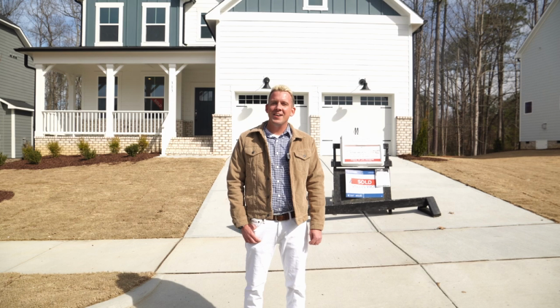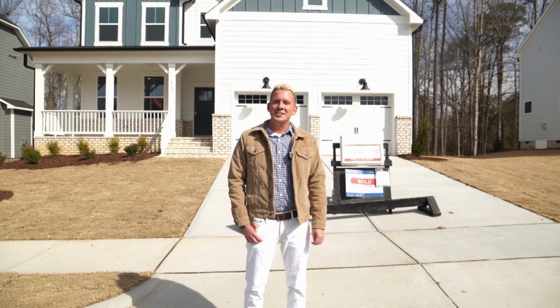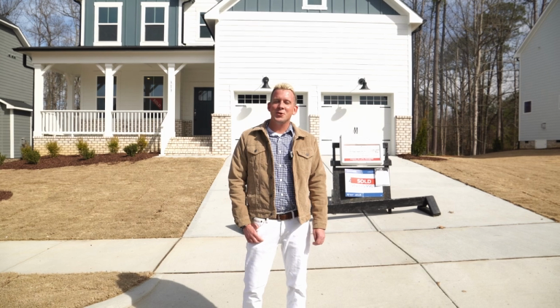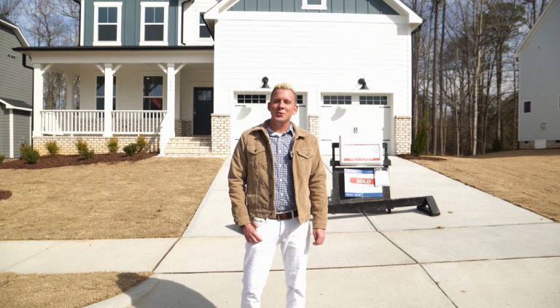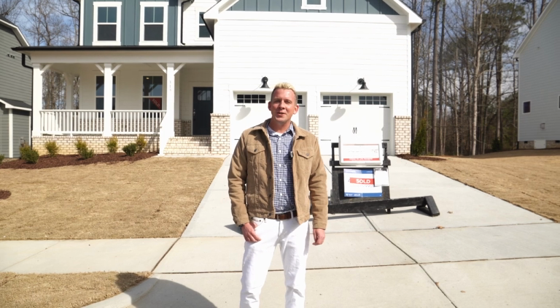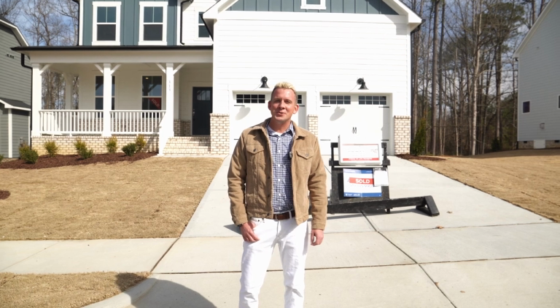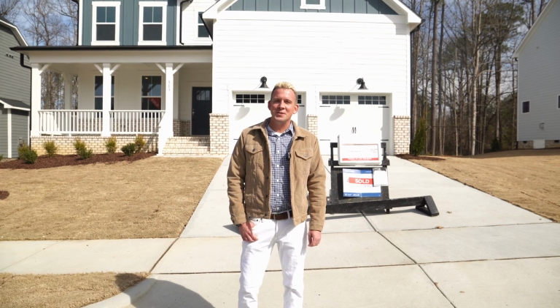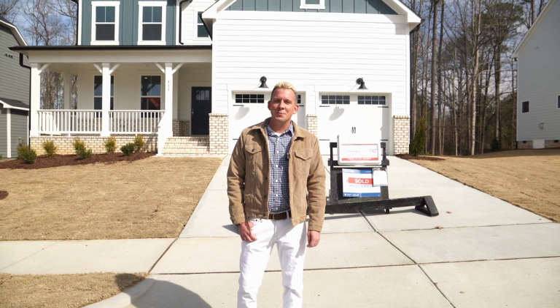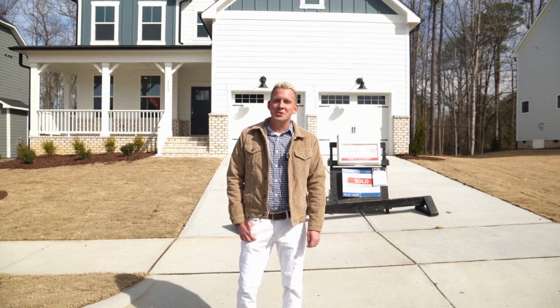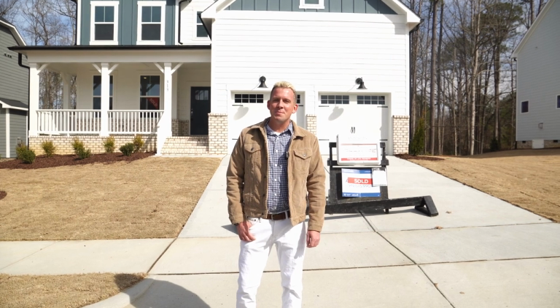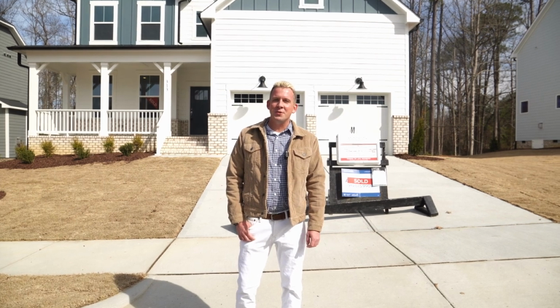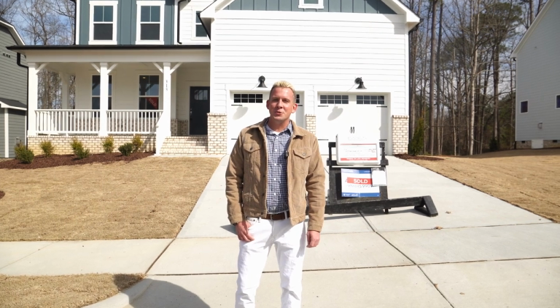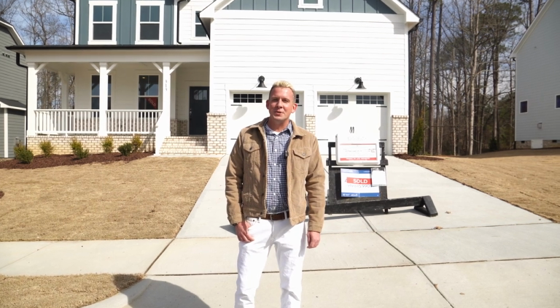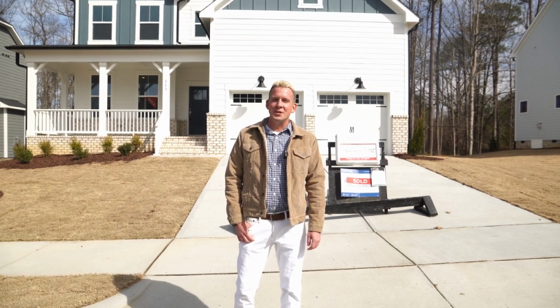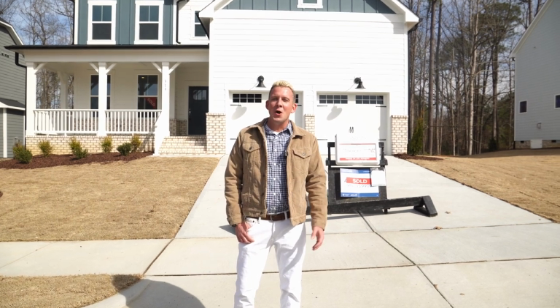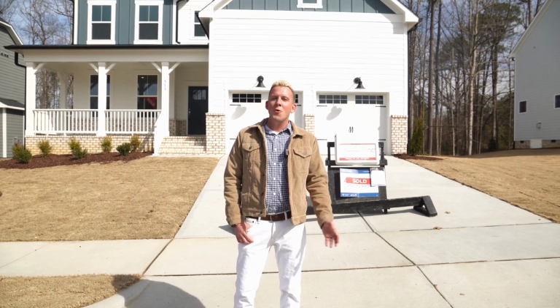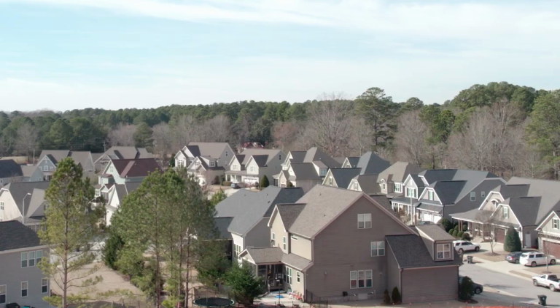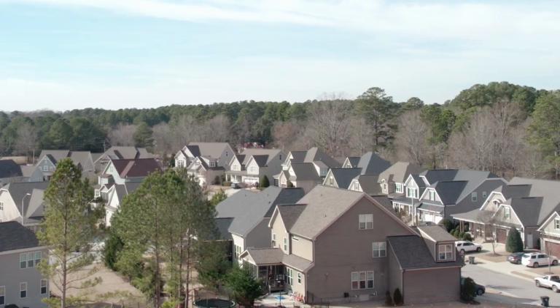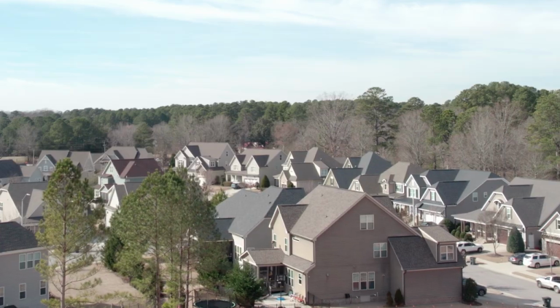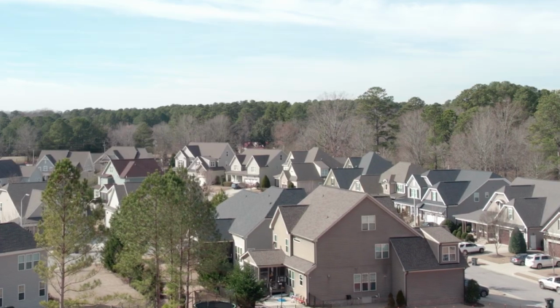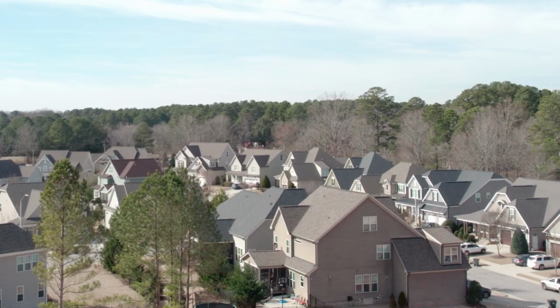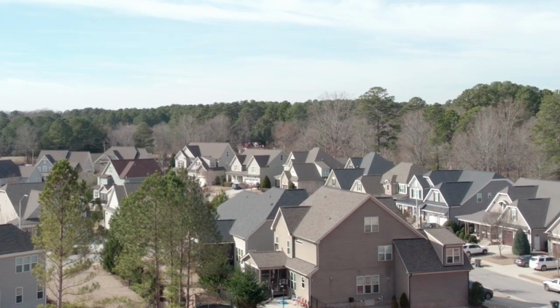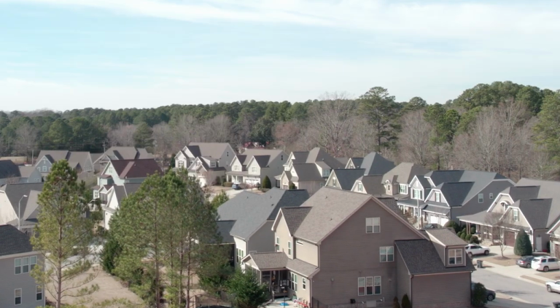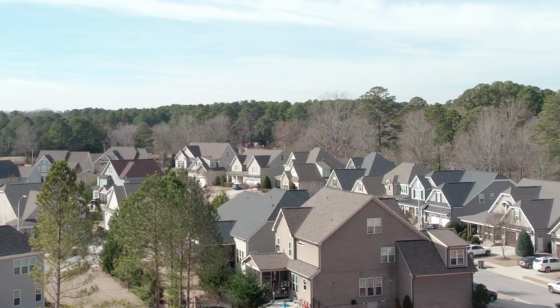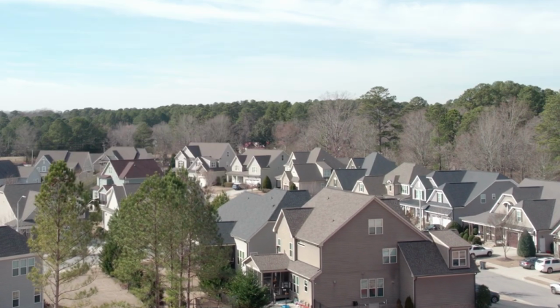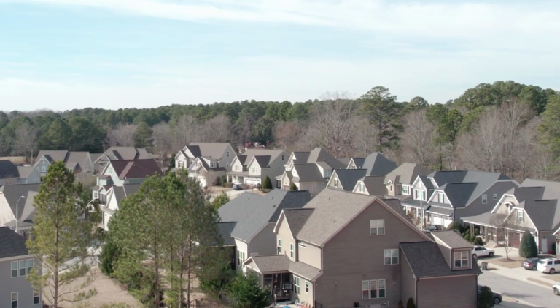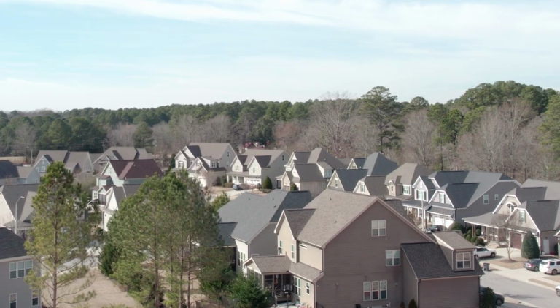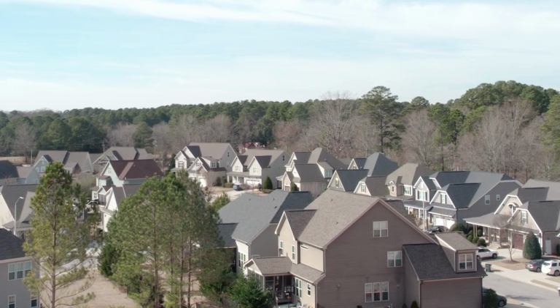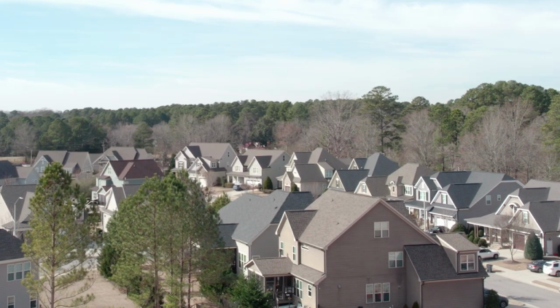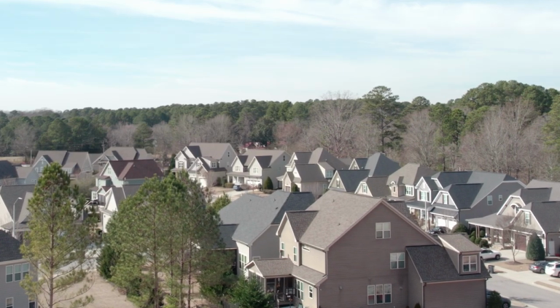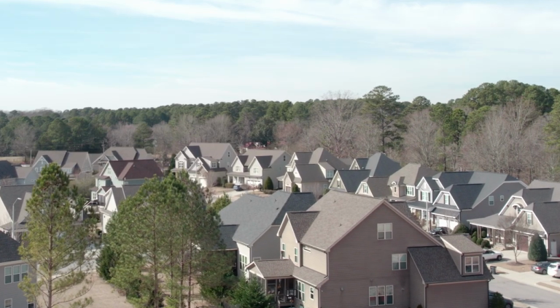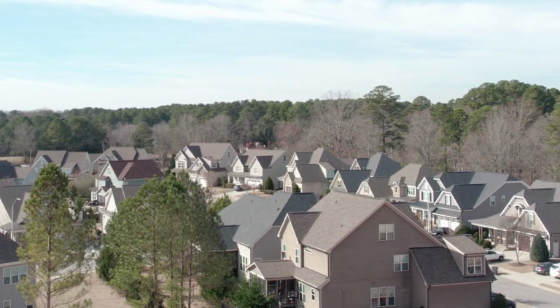Hey guys, Carl Ellerson from the Jim Allen Group here. Welcome to Glenmere in Knightdale, North Carolina.